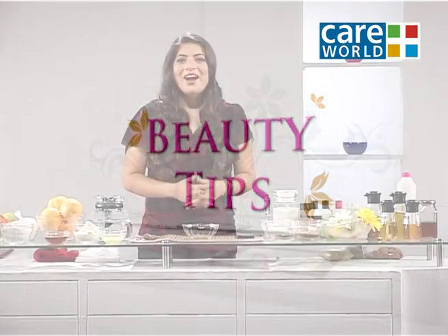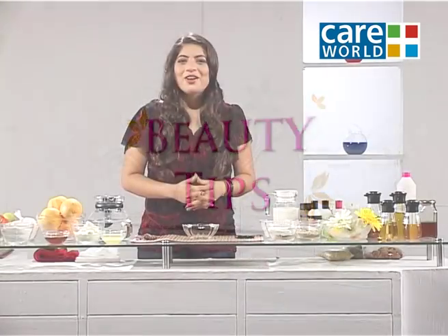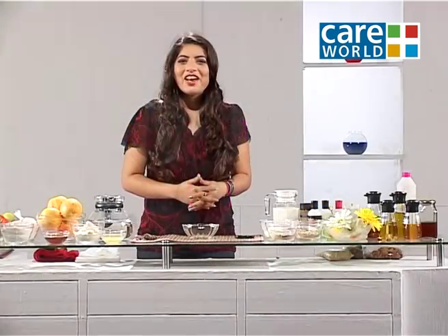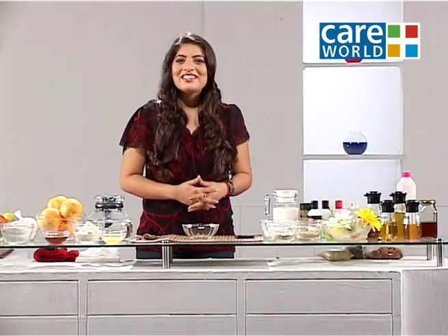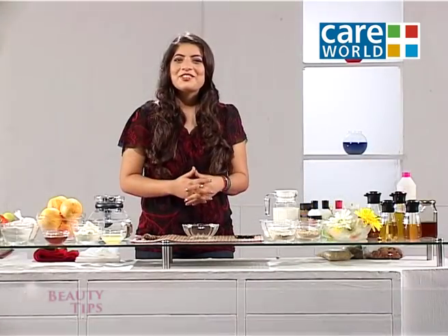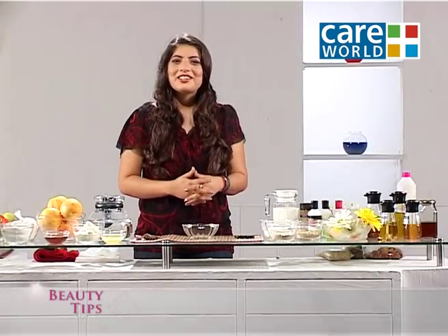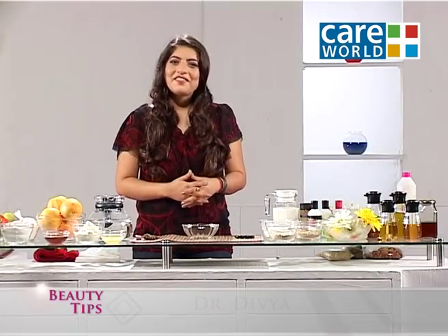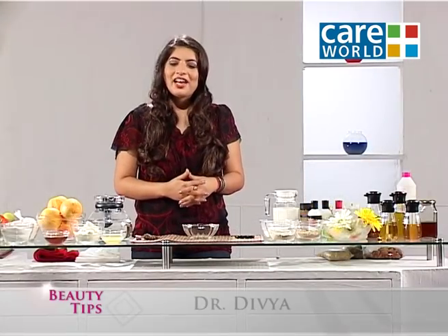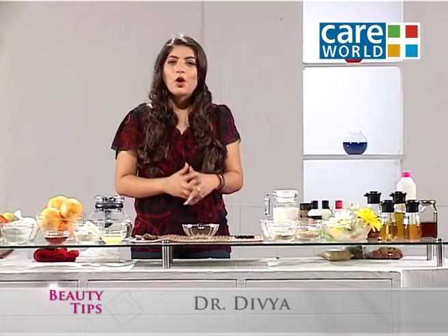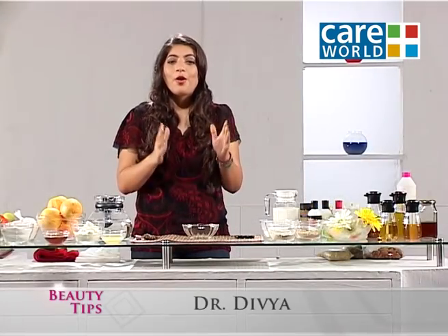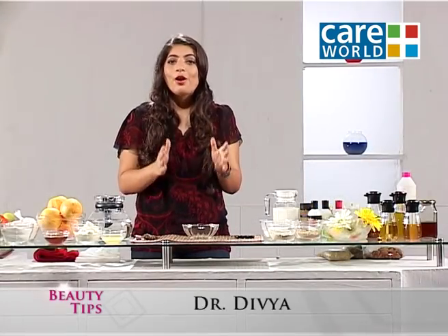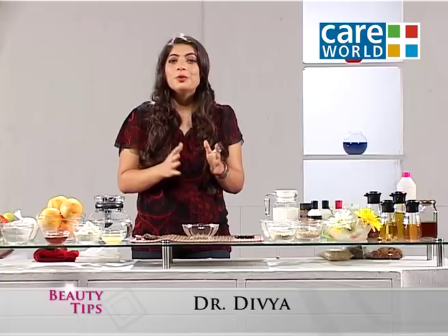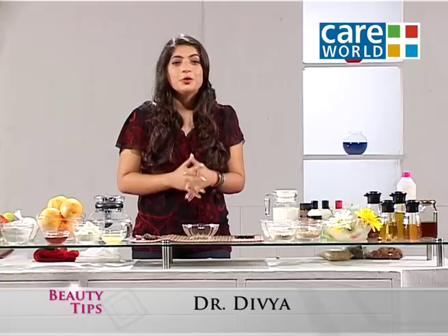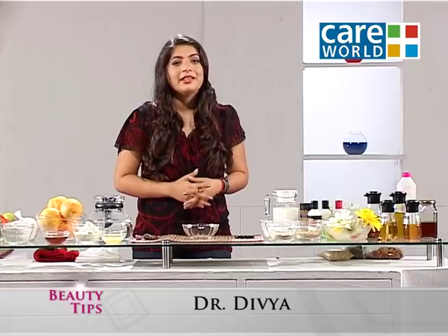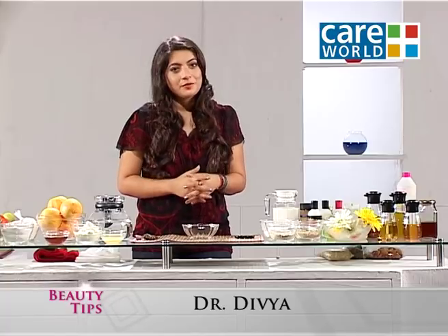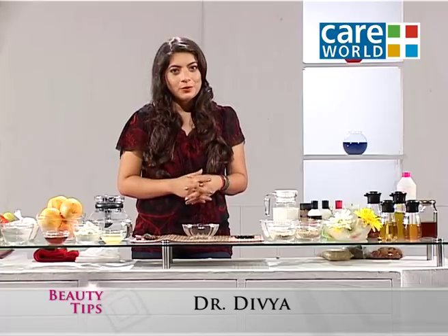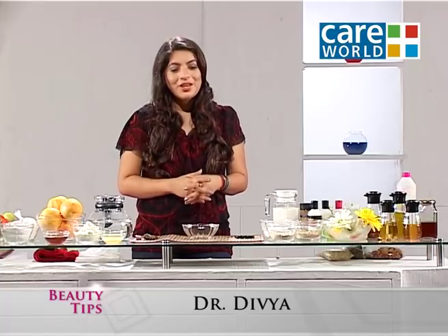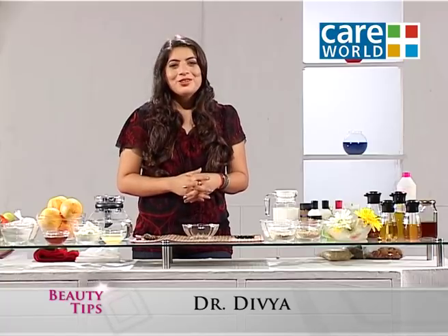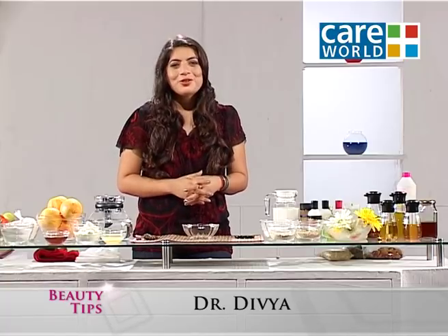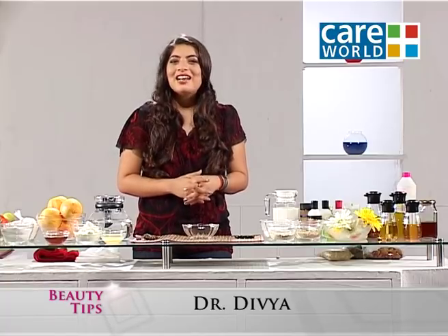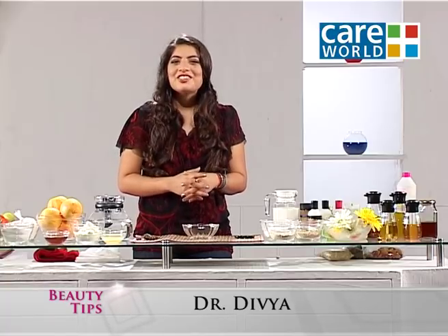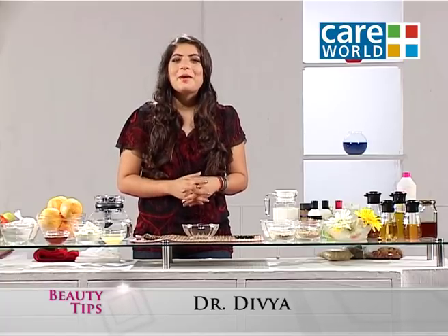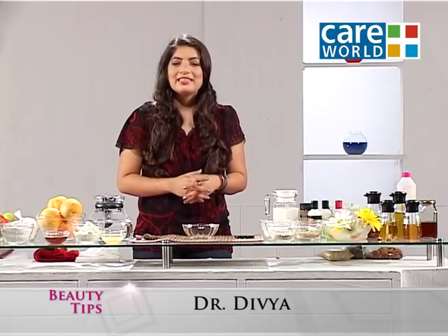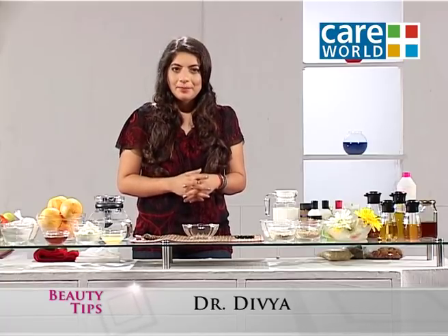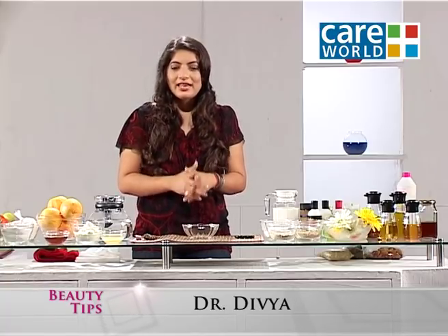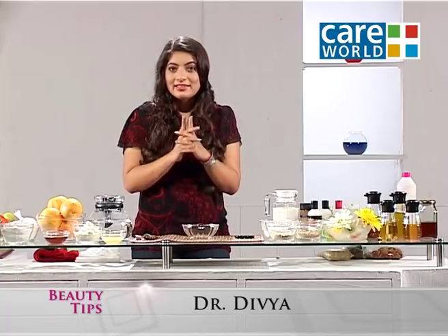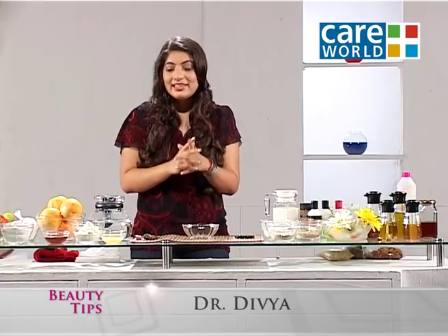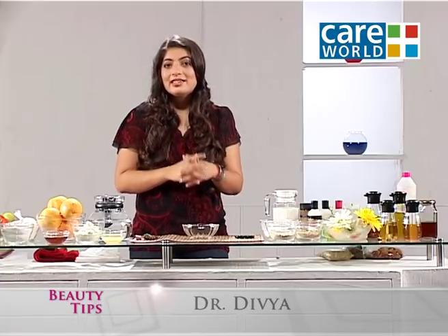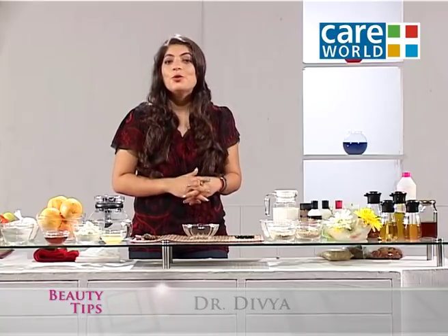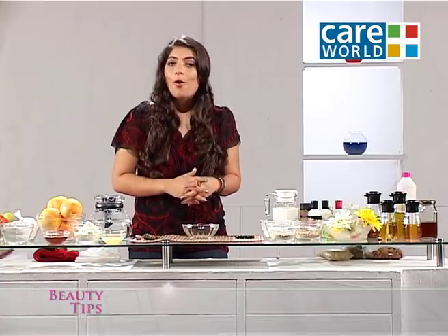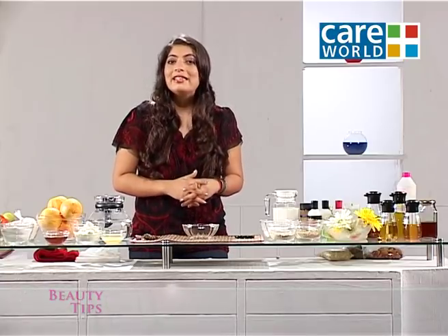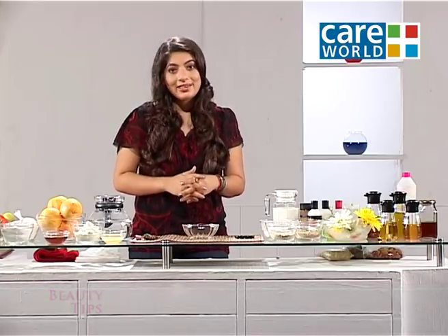Hello, friends. This is Dr. Divya, and I've got all new beauty tips for you. Today's tip is dedicated to oily skin.